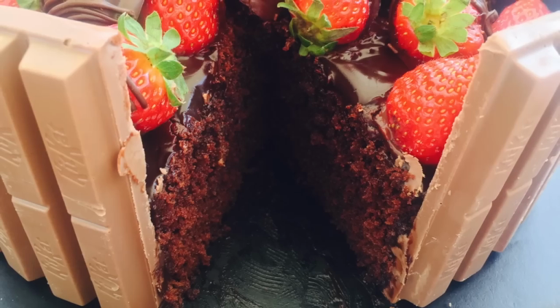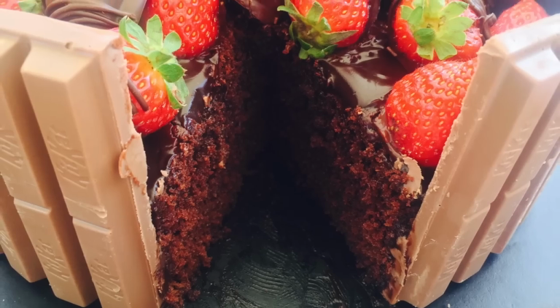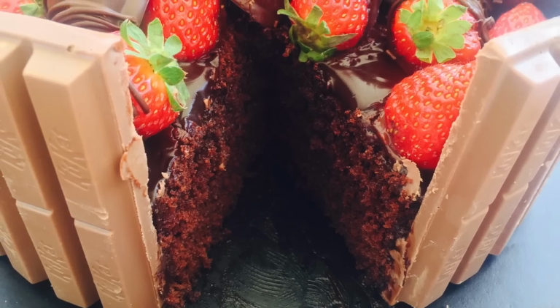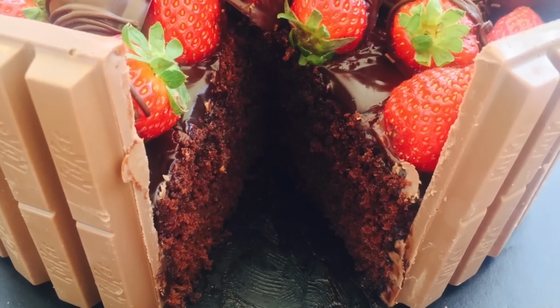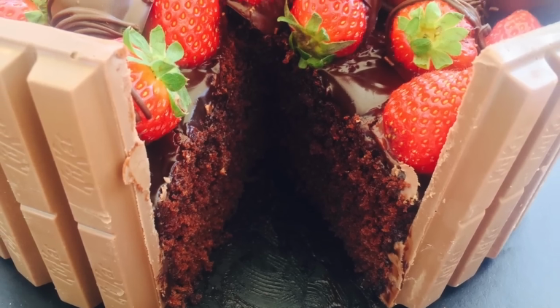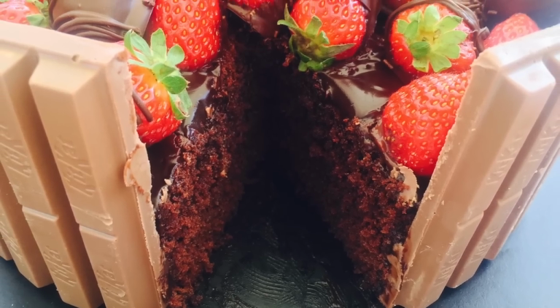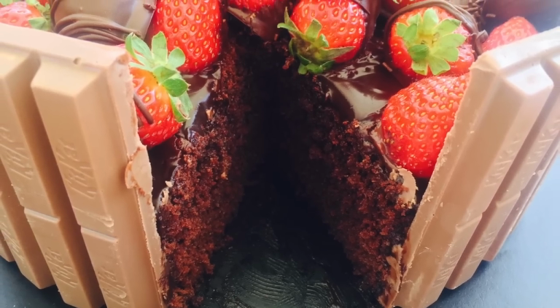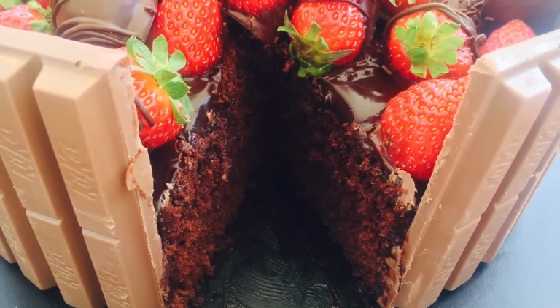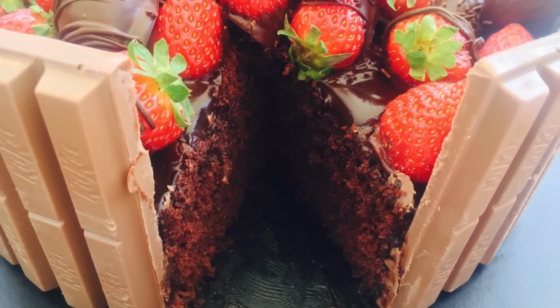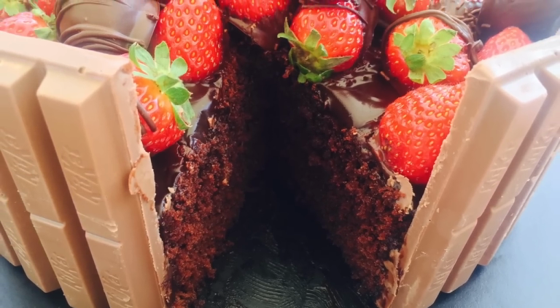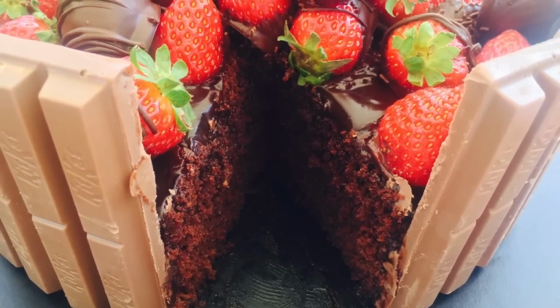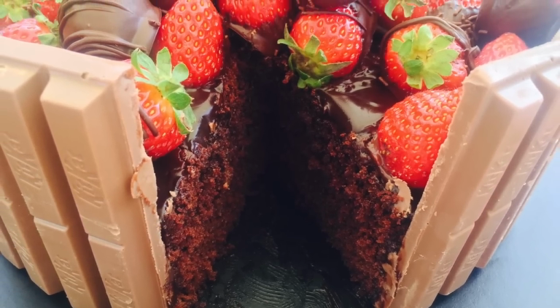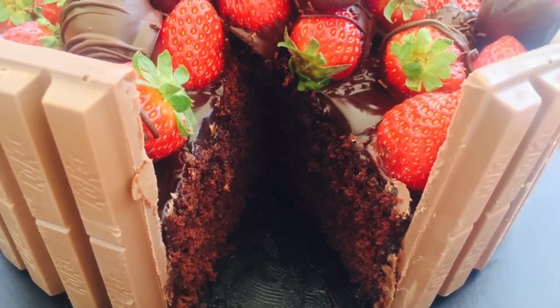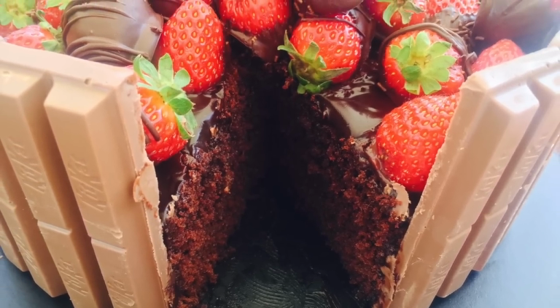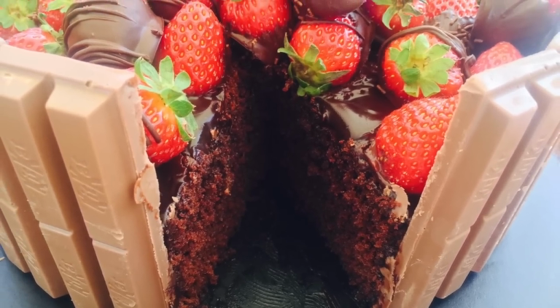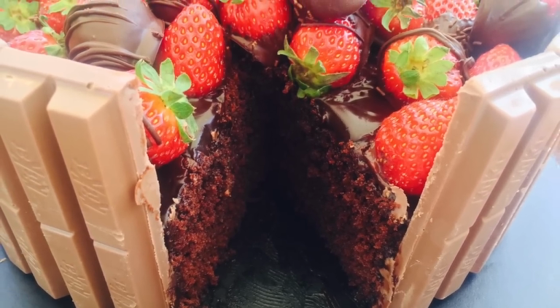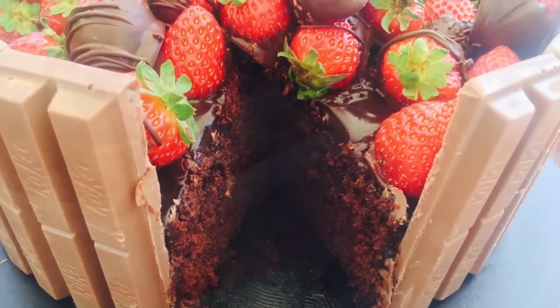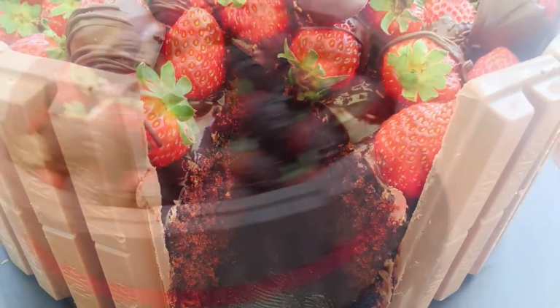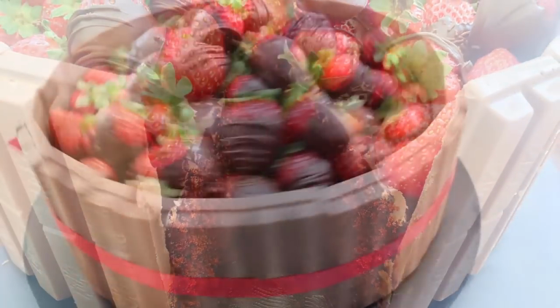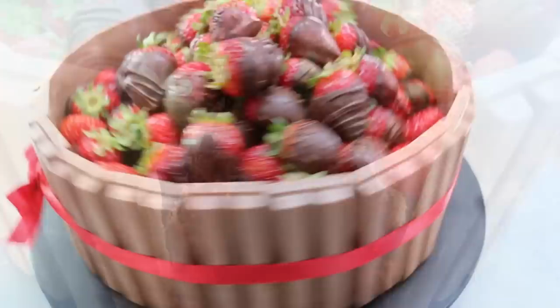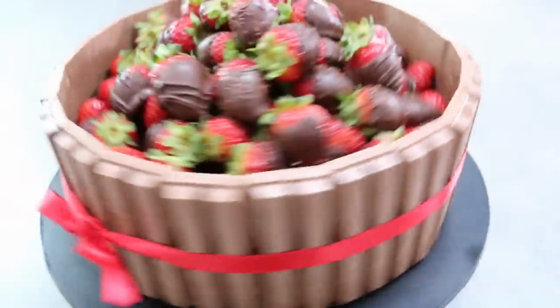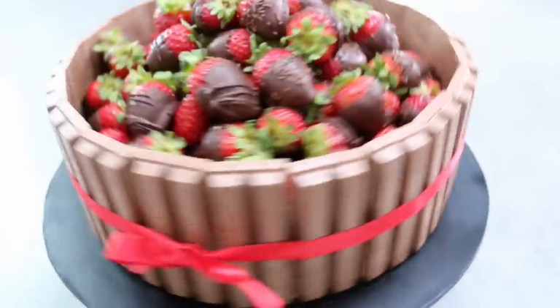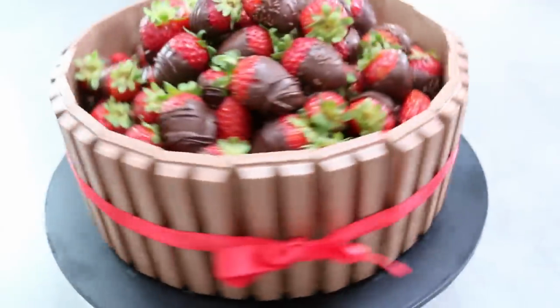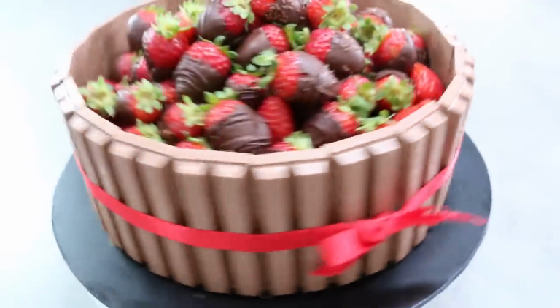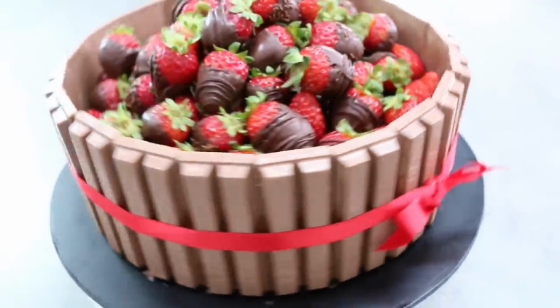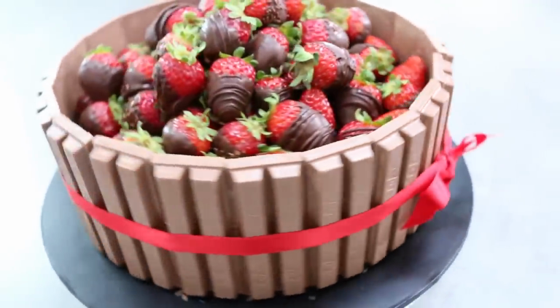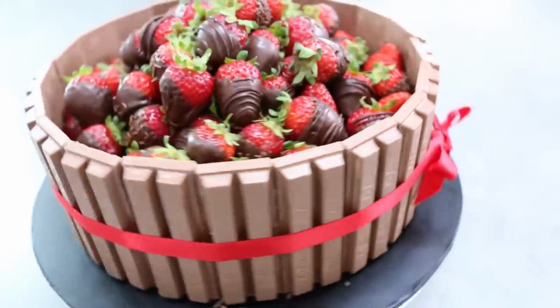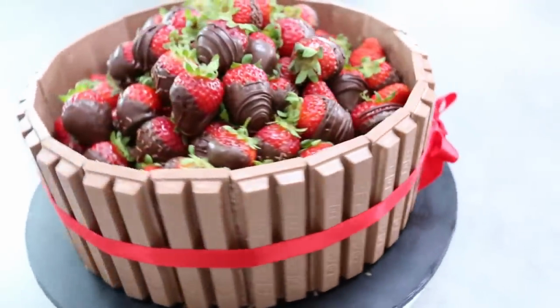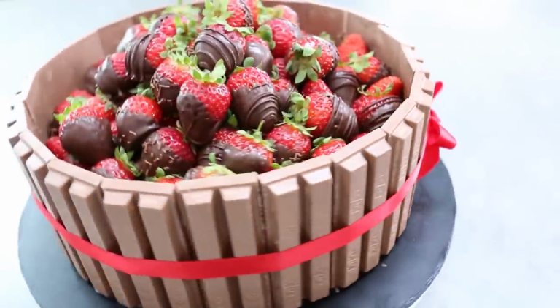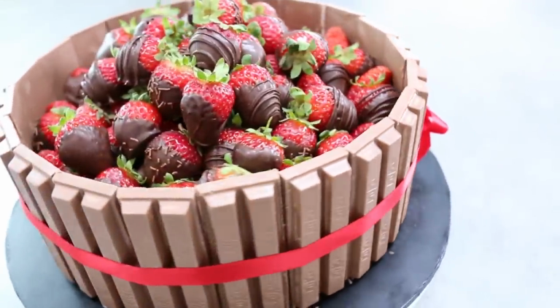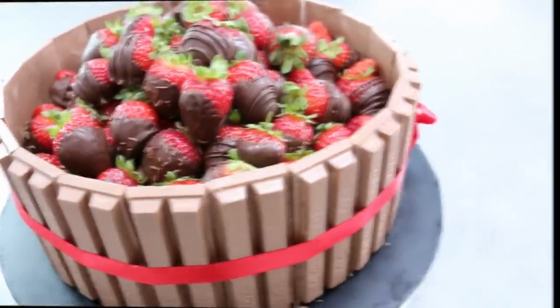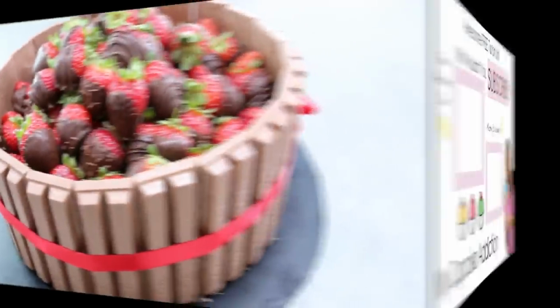If you're not already subscribed to the My Cupcake Addiction channel, make sure you do for two new videos every week. And as always guys, thanks very much for watching.